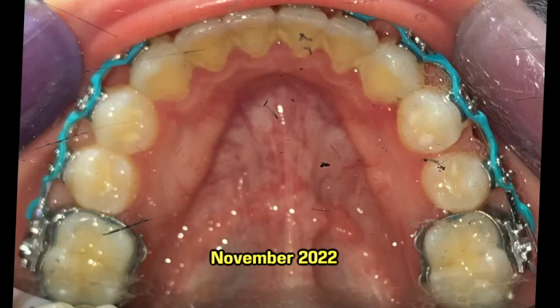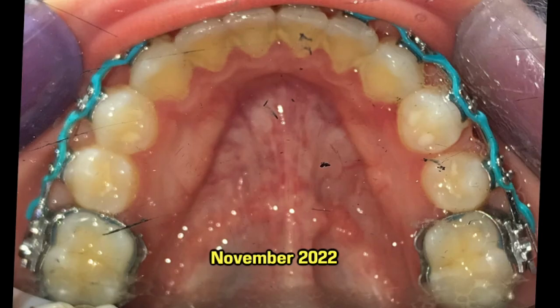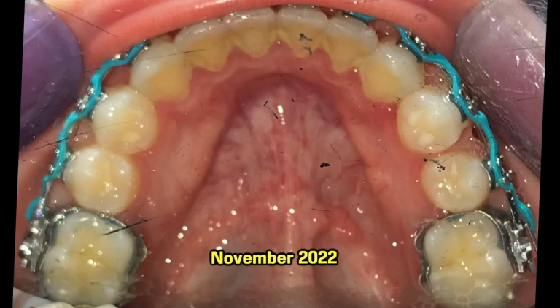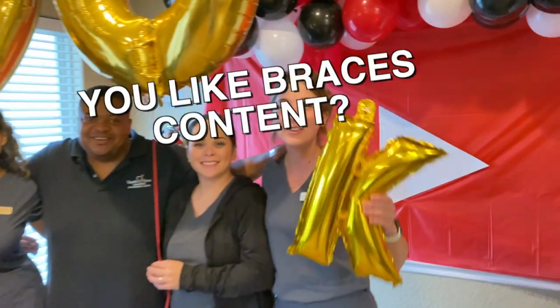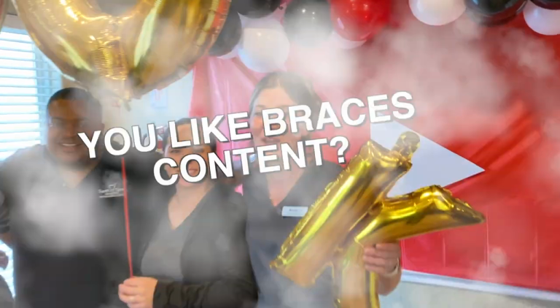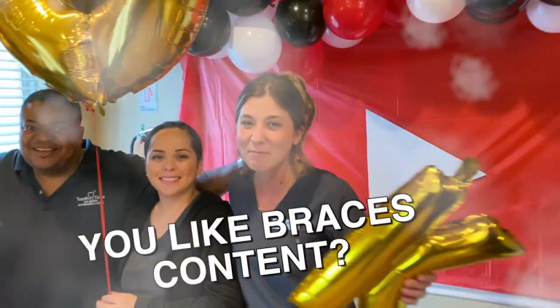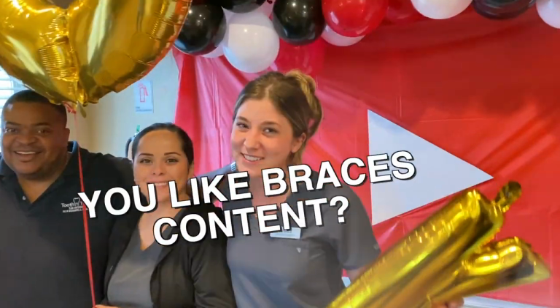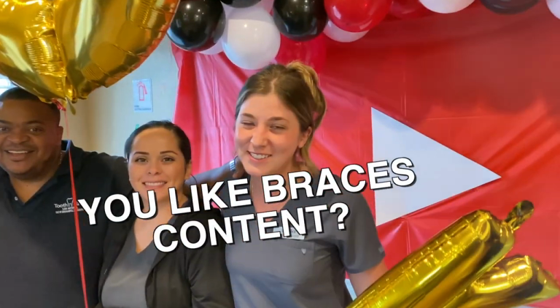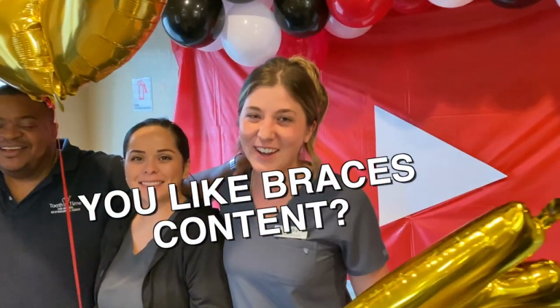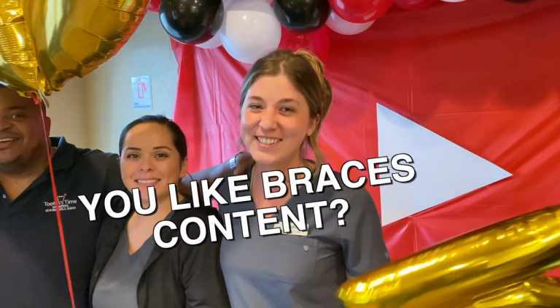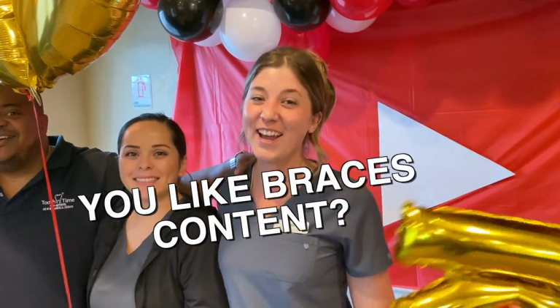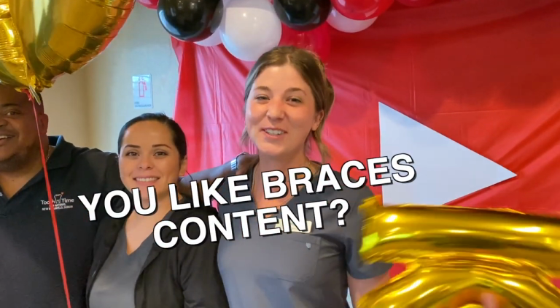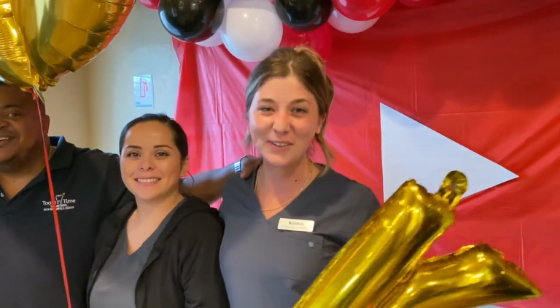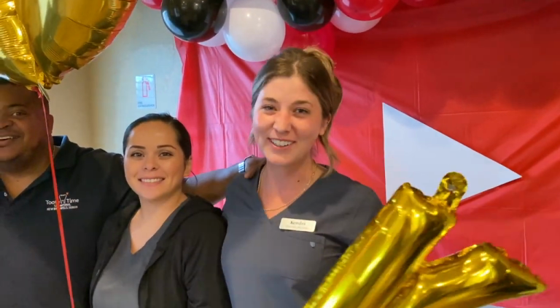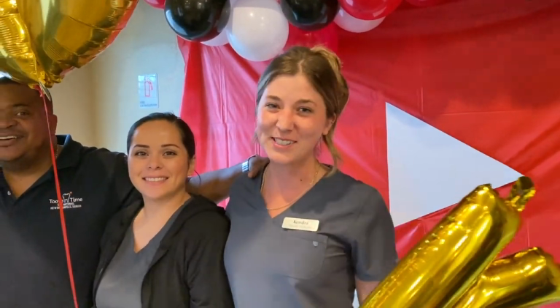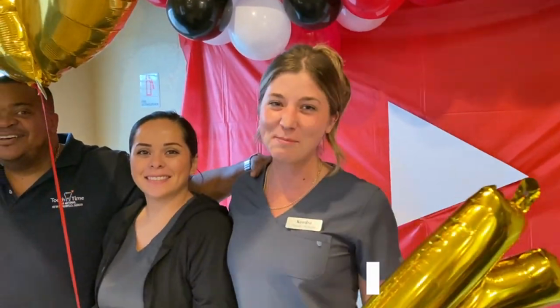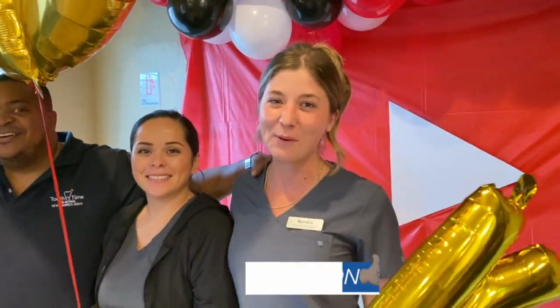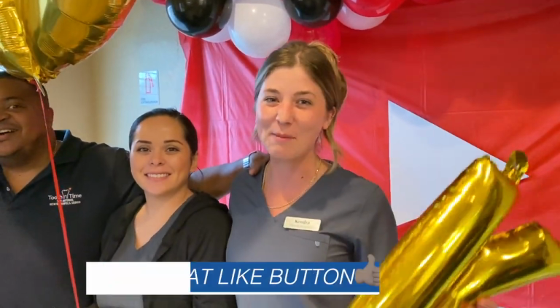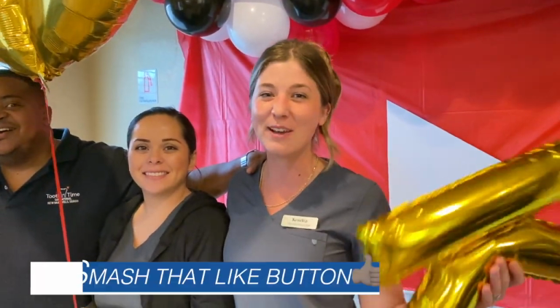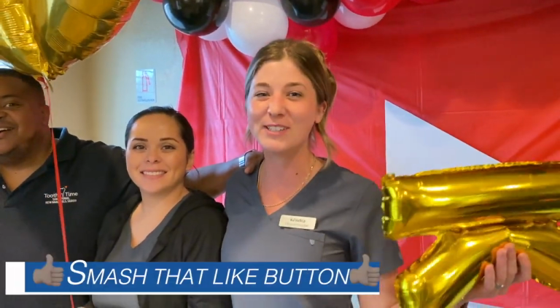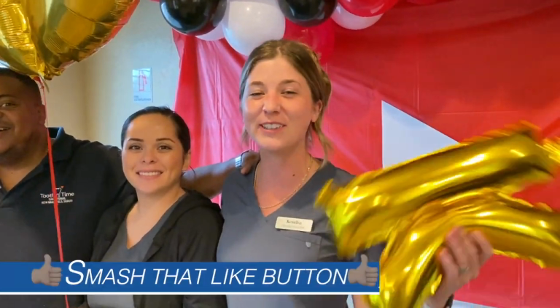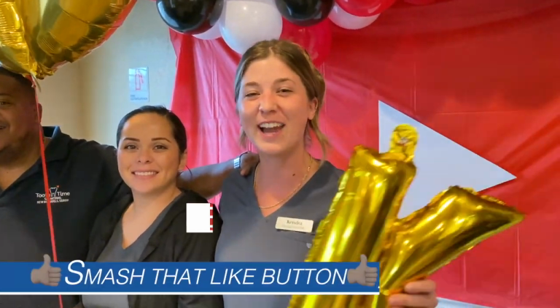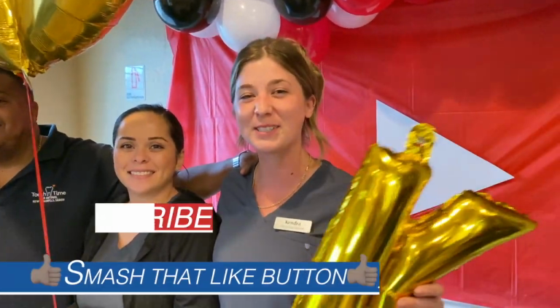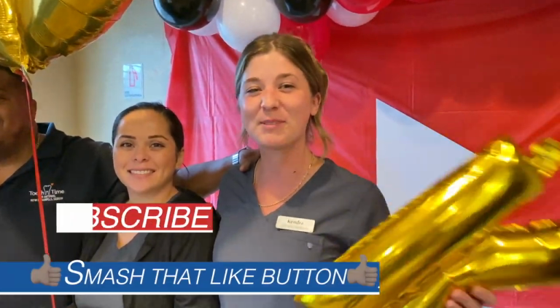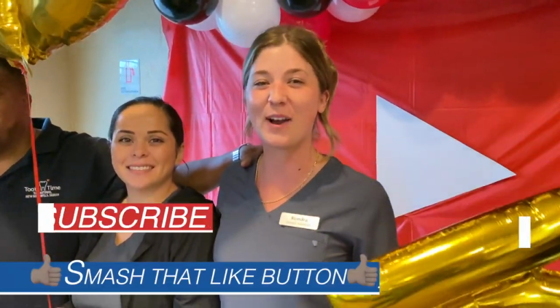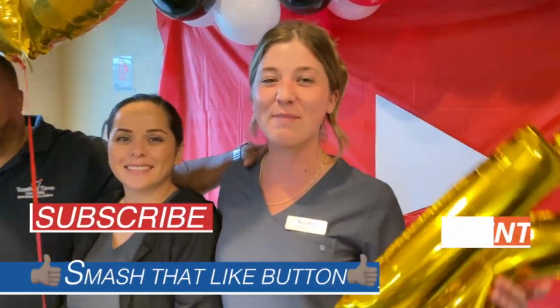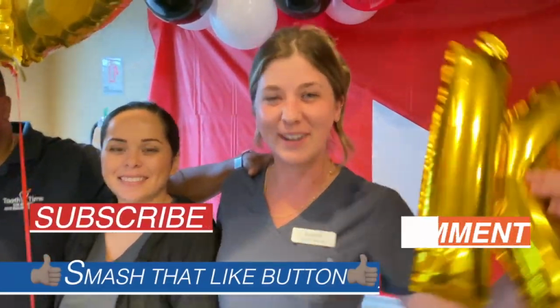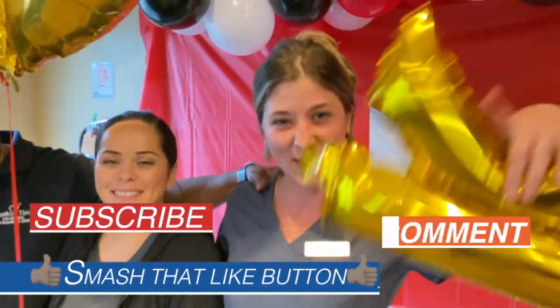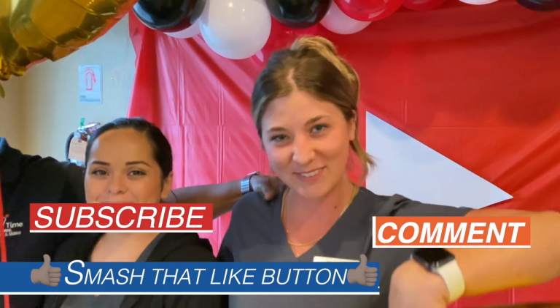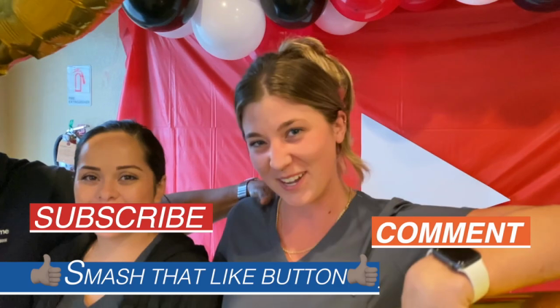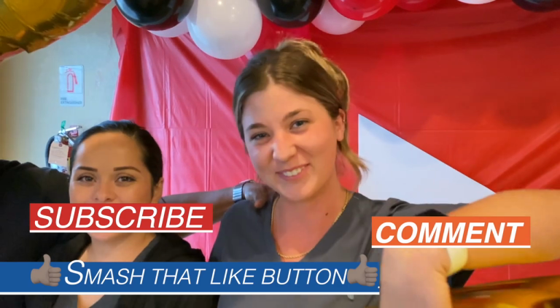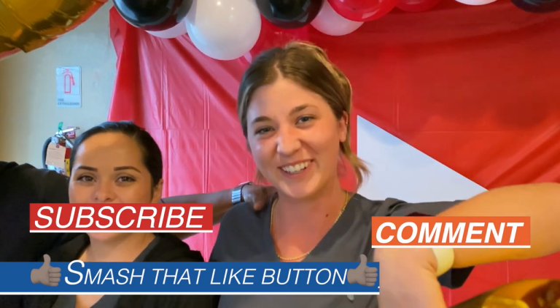If you like braces content and want to see more, make sure you like, subscribe, and comment down below.